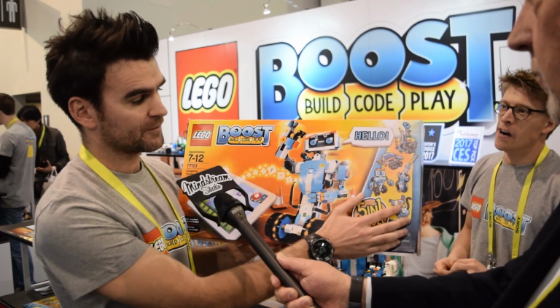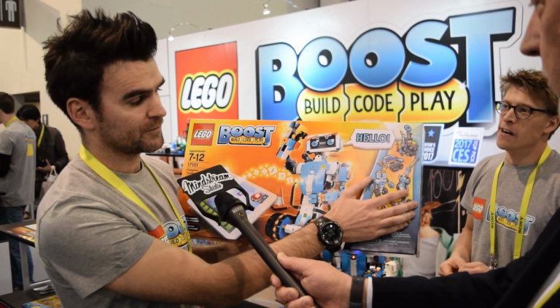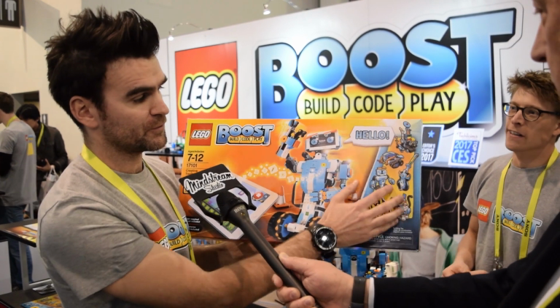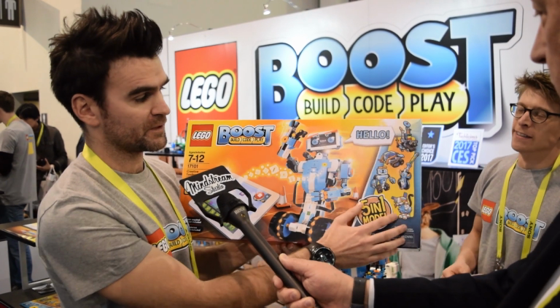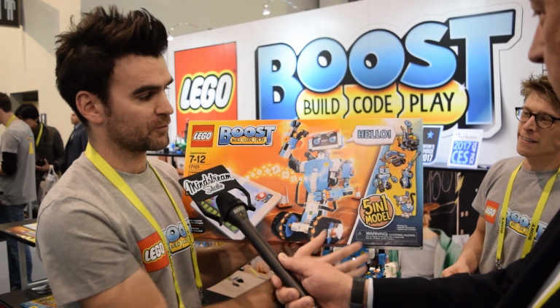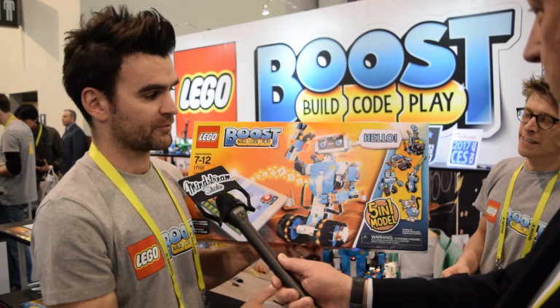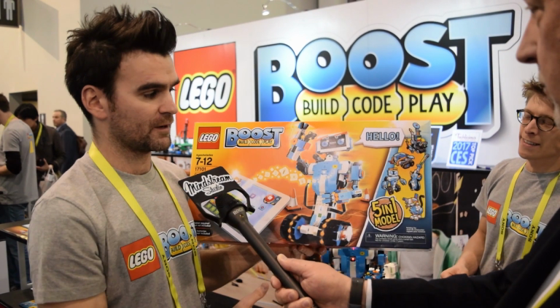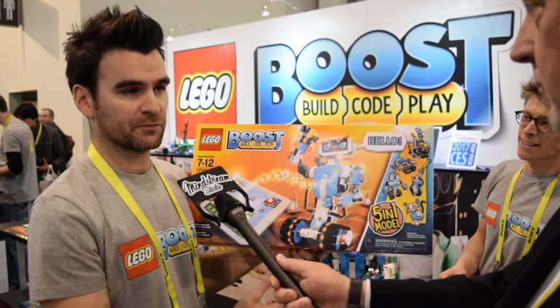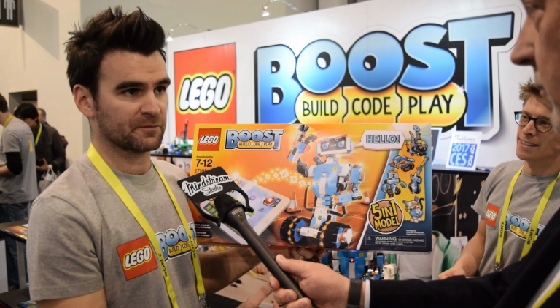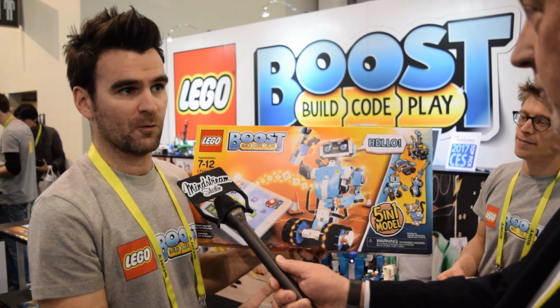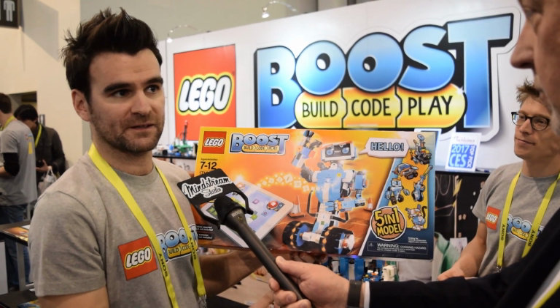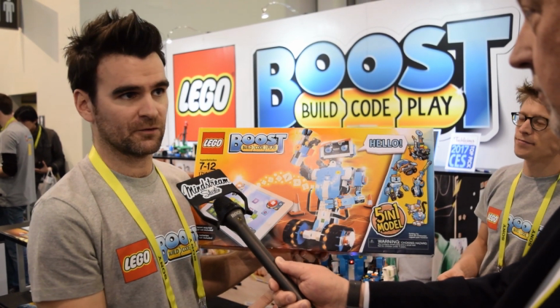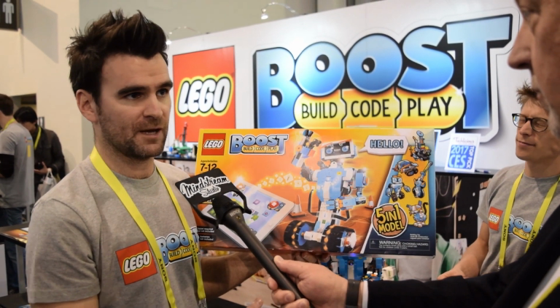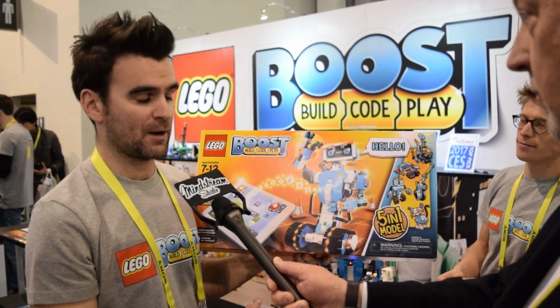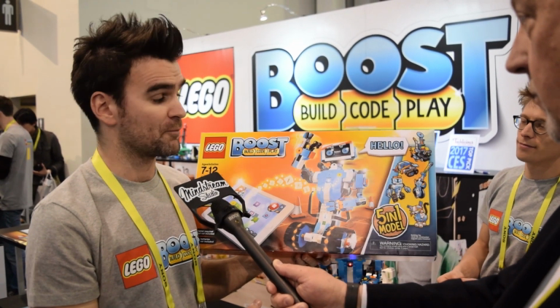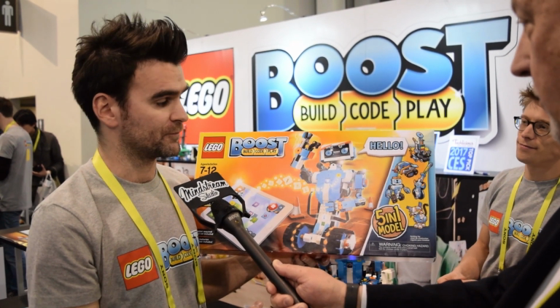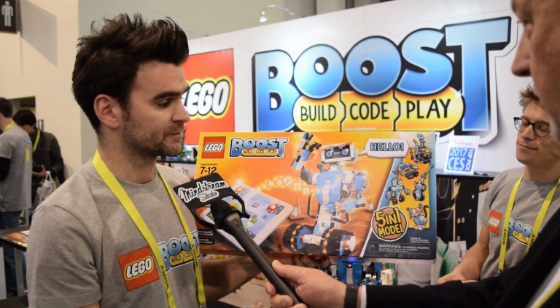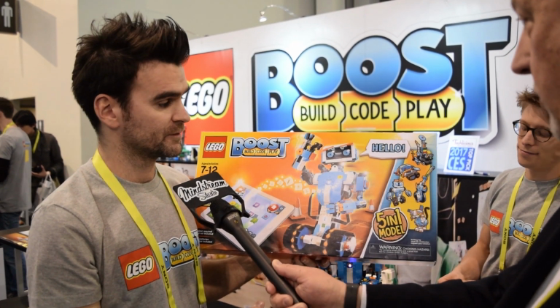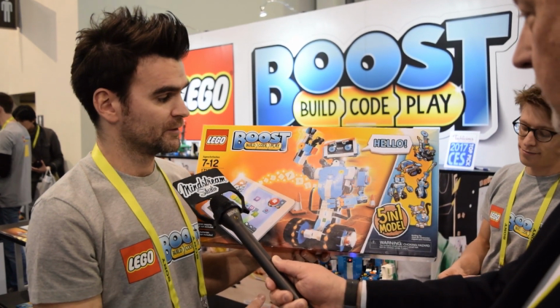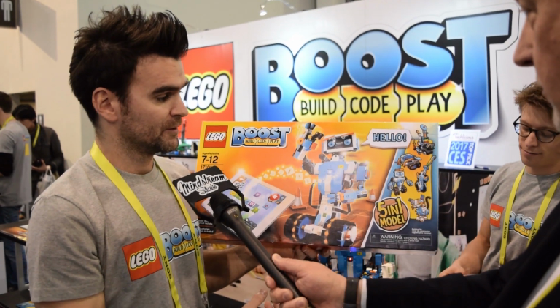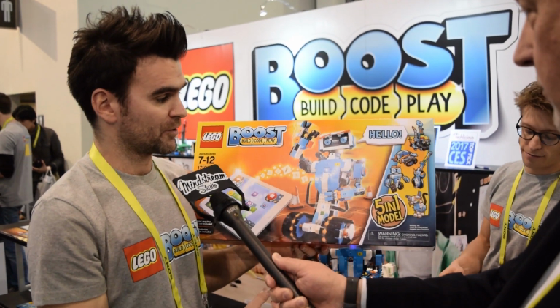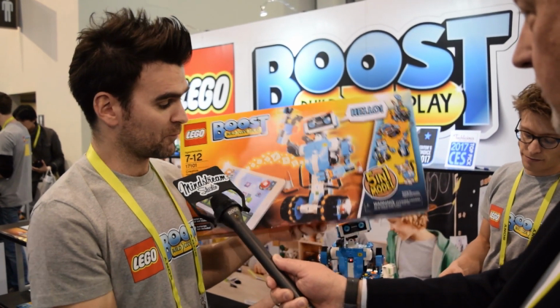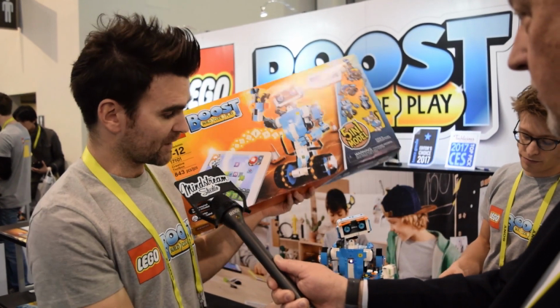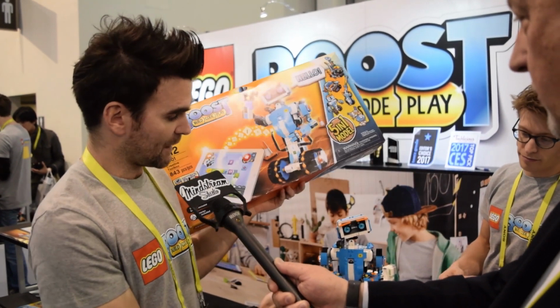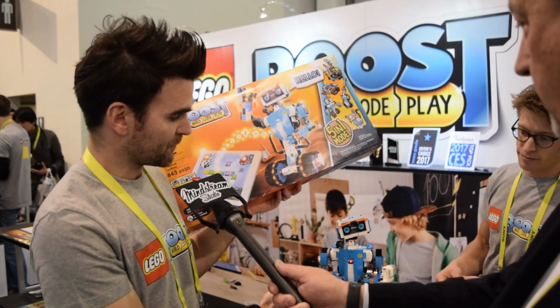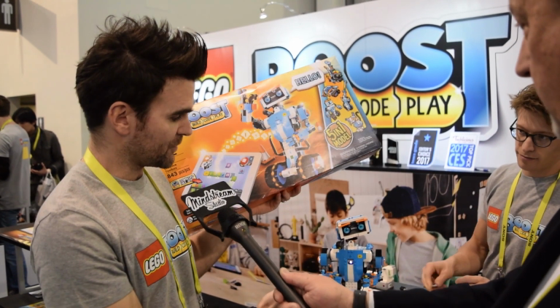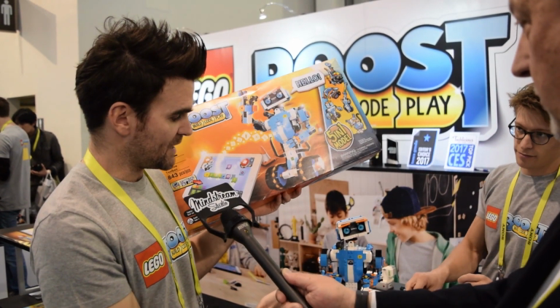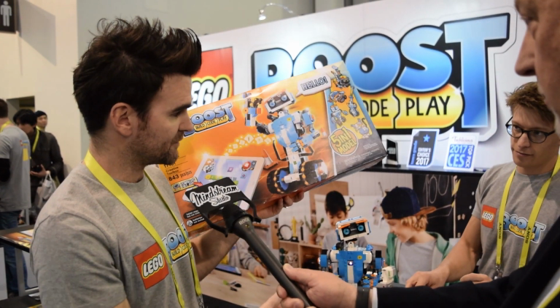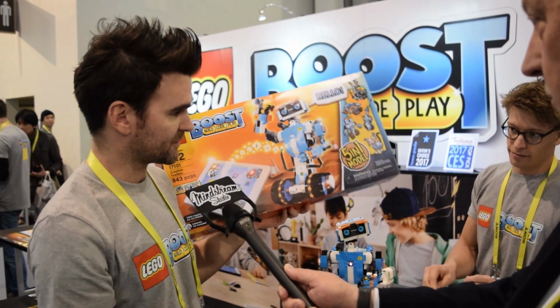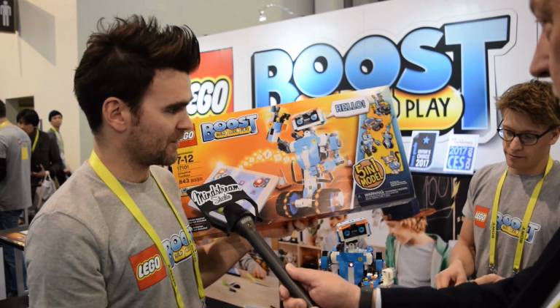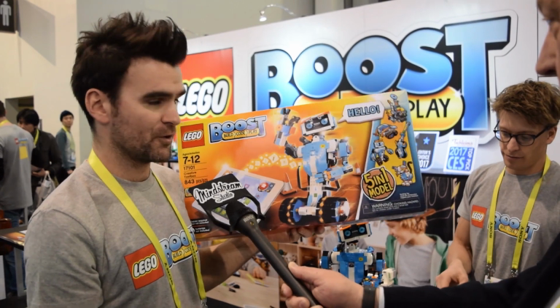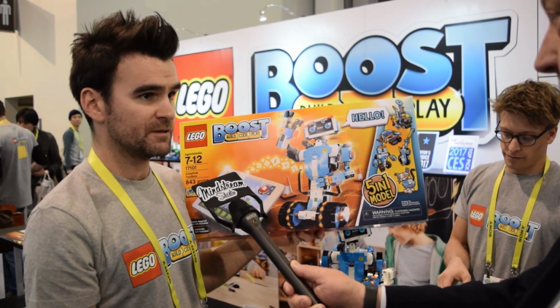You can see we have five models in the set, so it's actually a five-in-one building experience. Kids can choose which models they'd like to explore based on their play preference. The one we're going to demo for you here is Vernie.